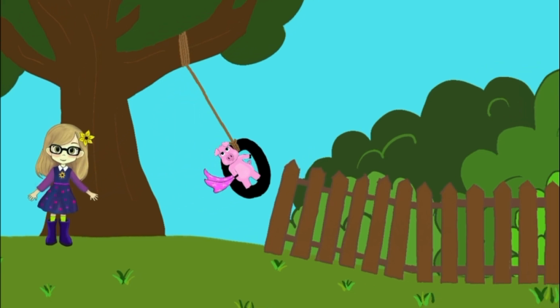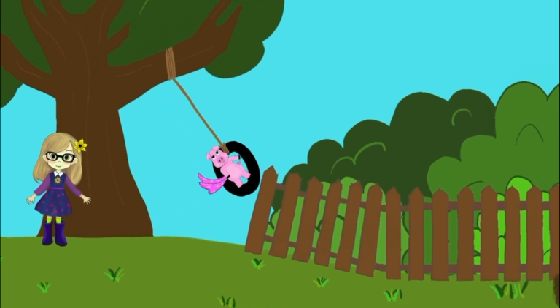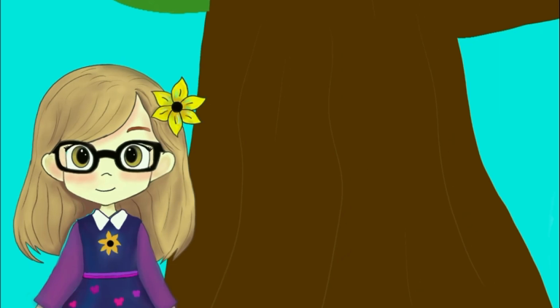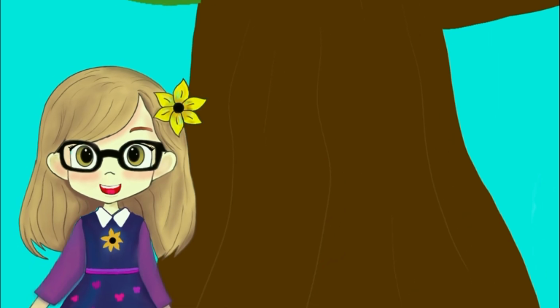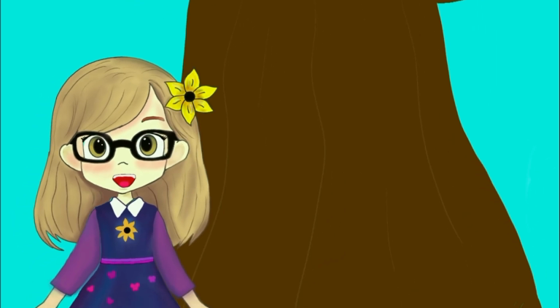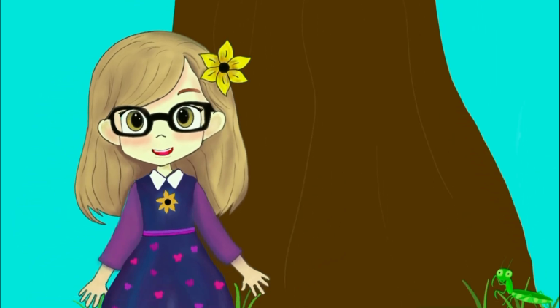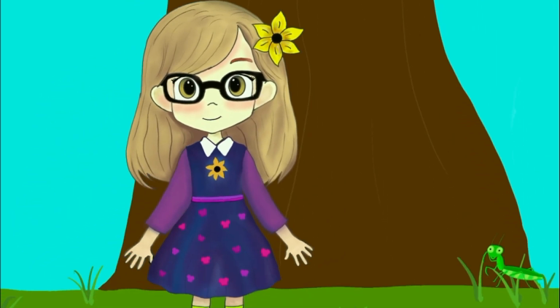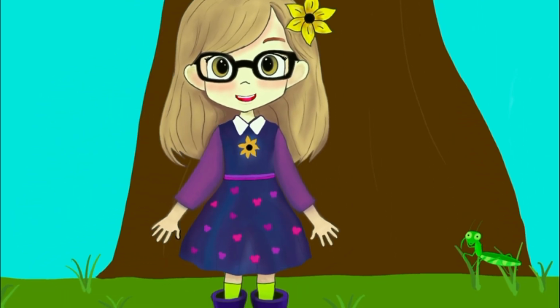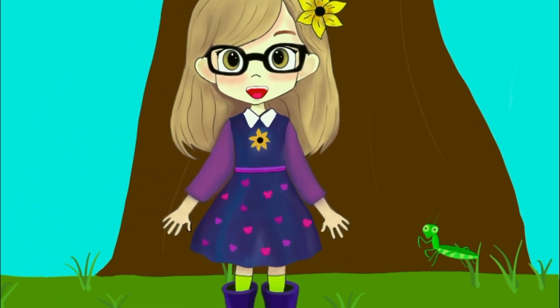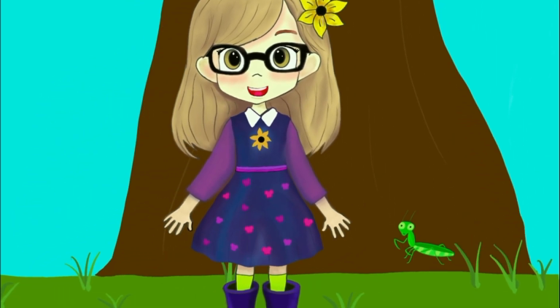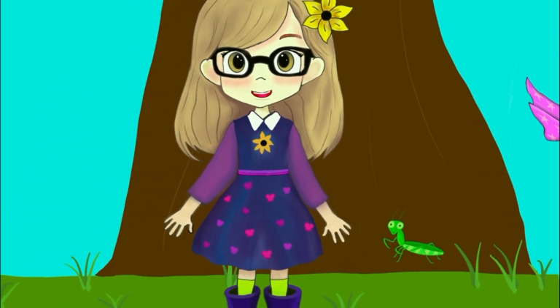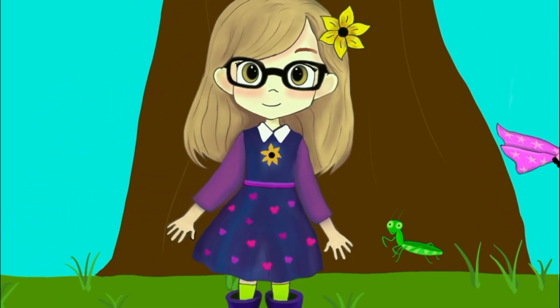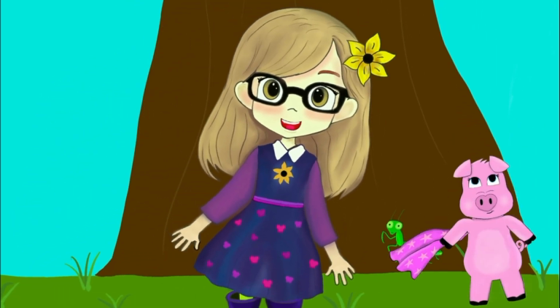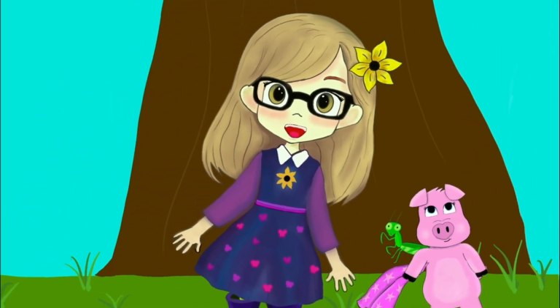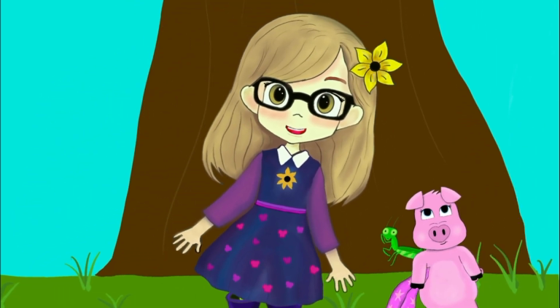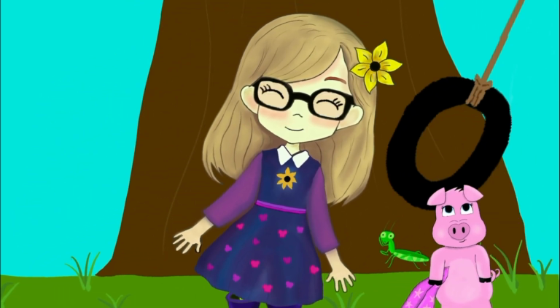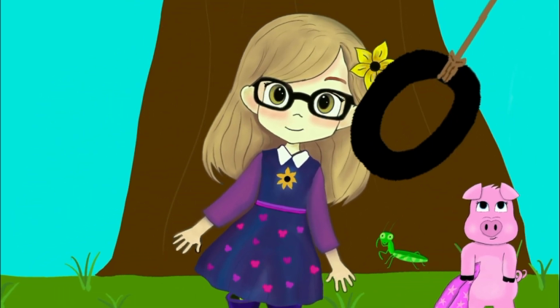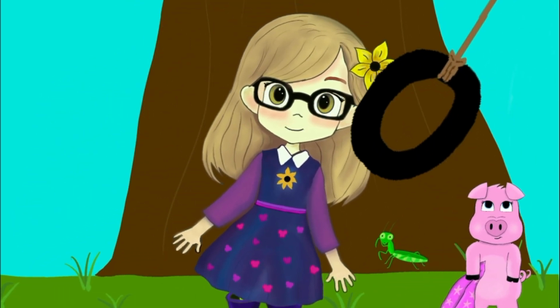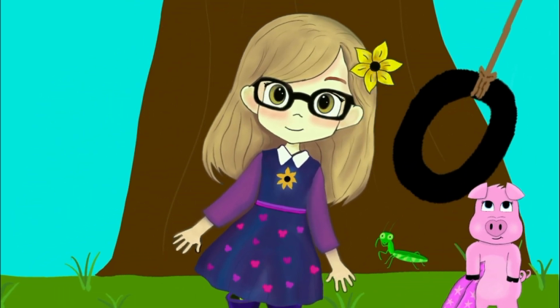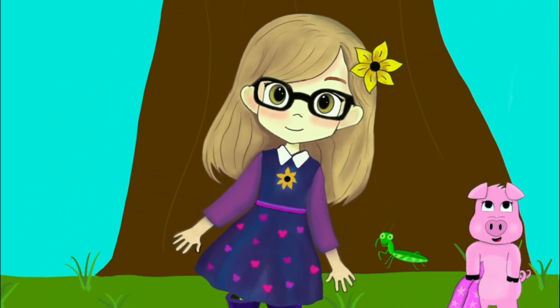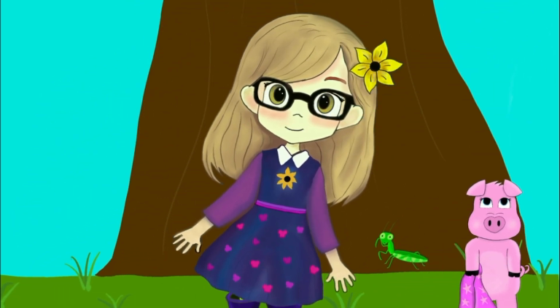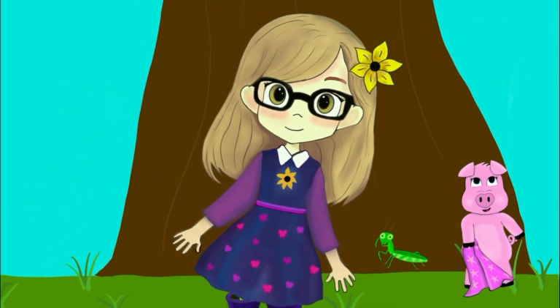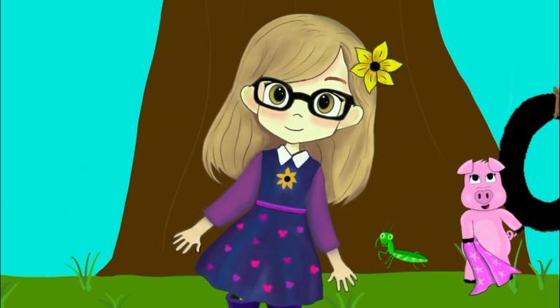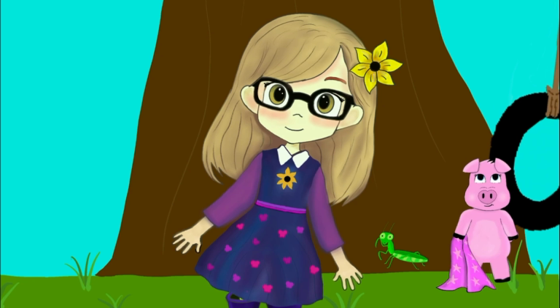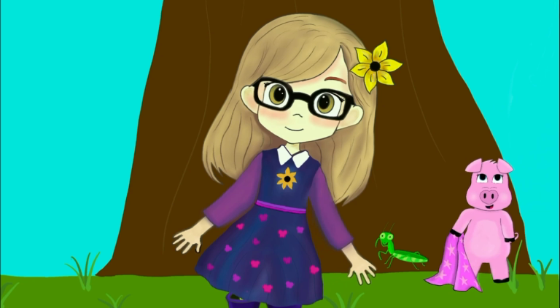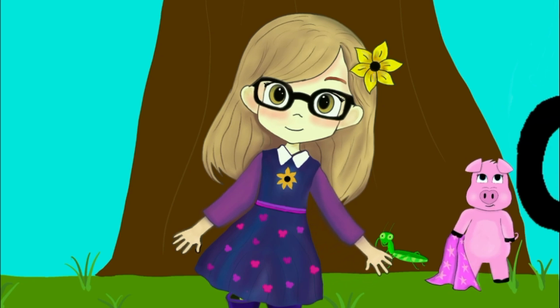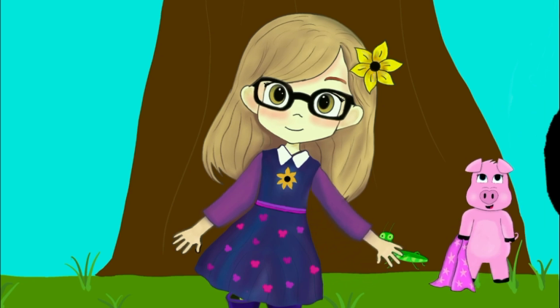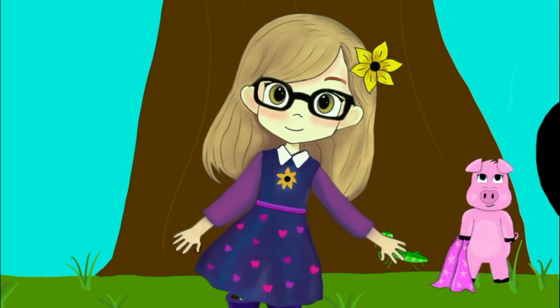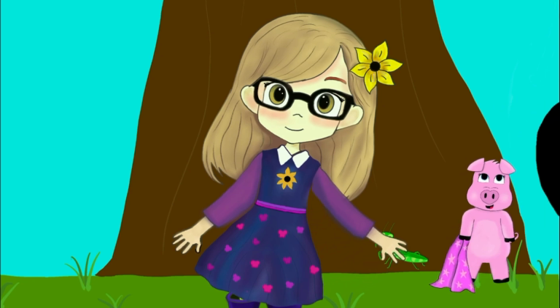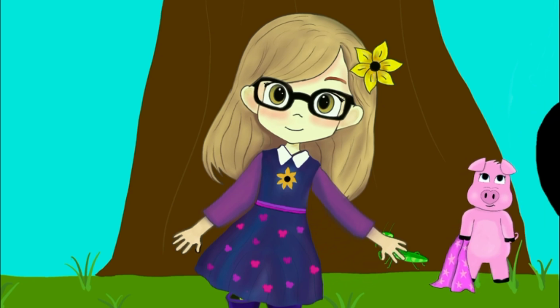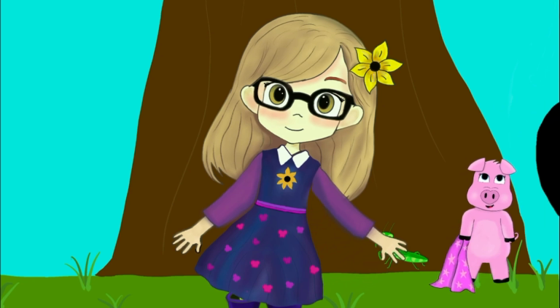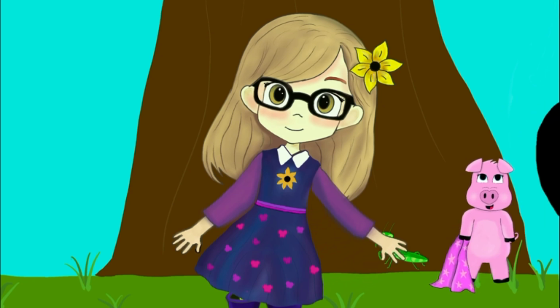Hey, Piggy, look! It's a praying mantis! They're so cool! Really? What do you know about them, Bella?